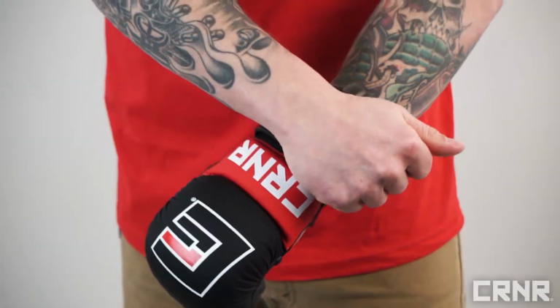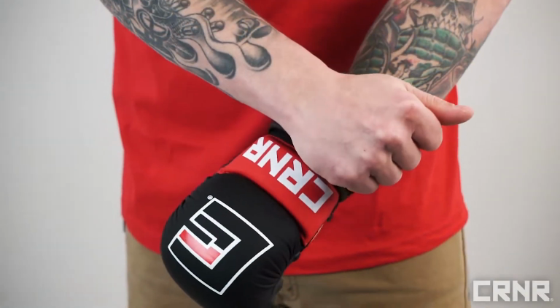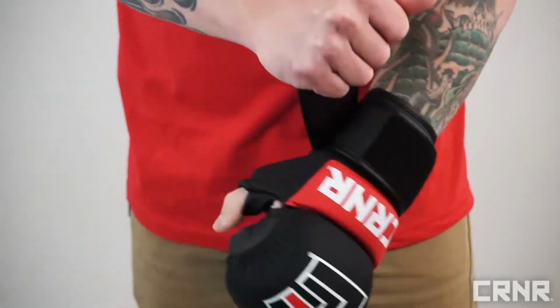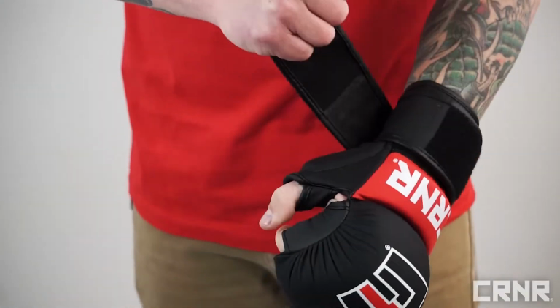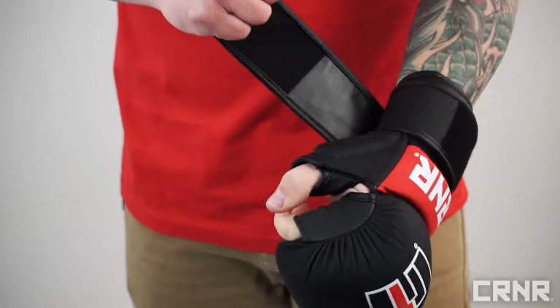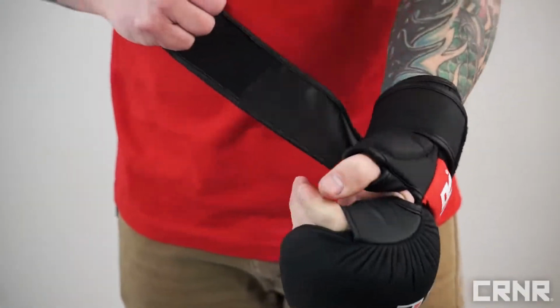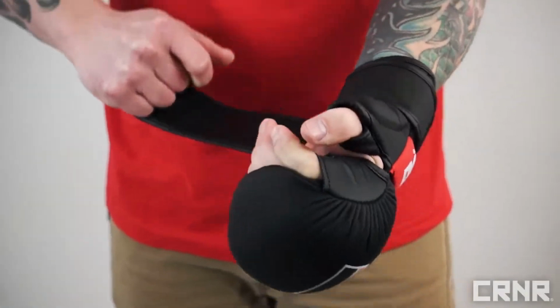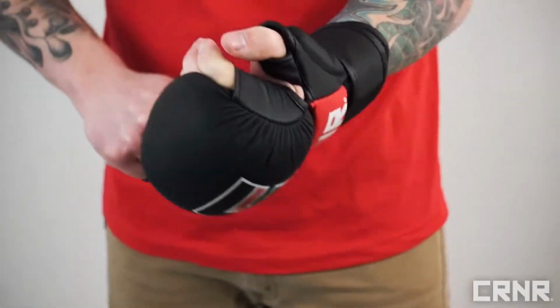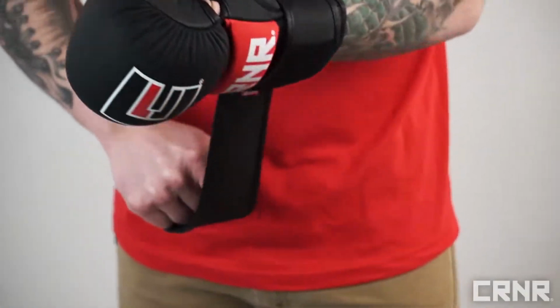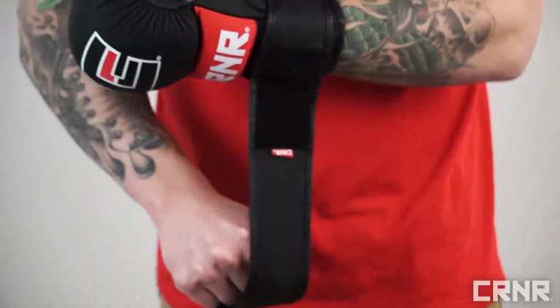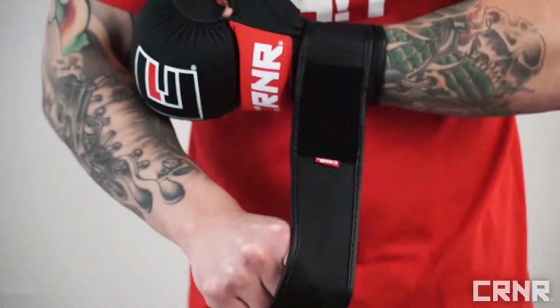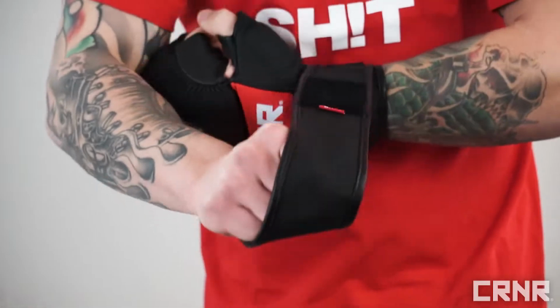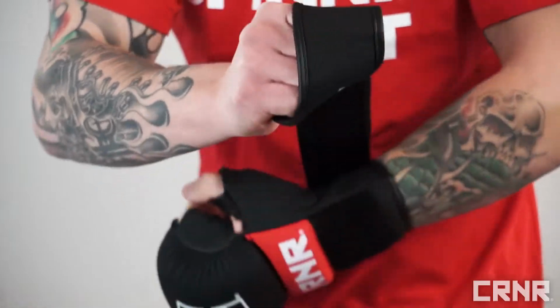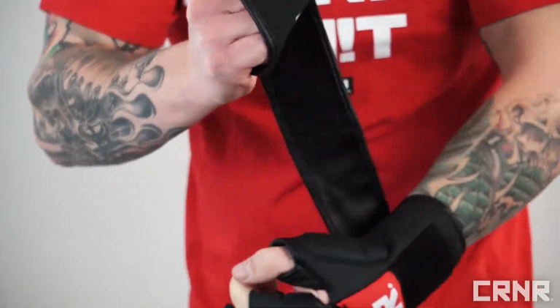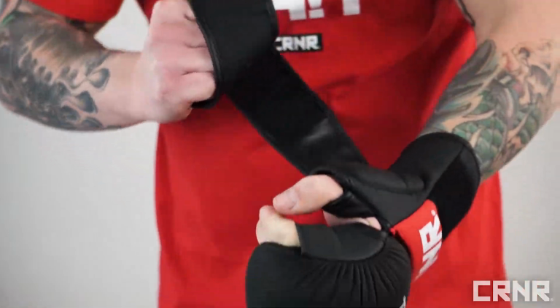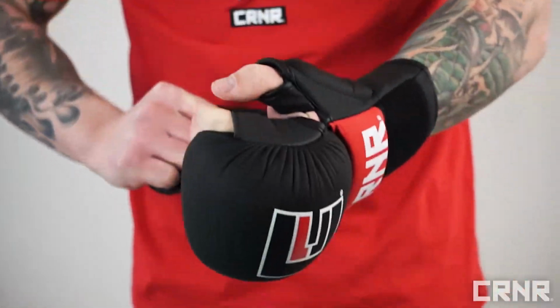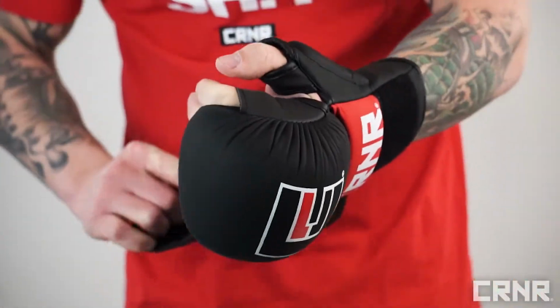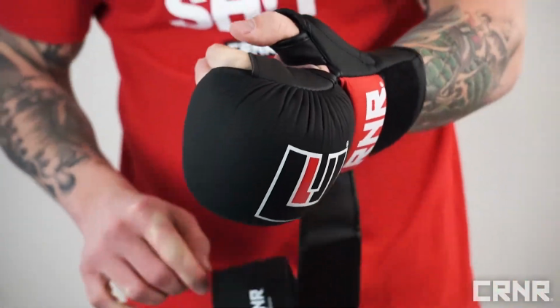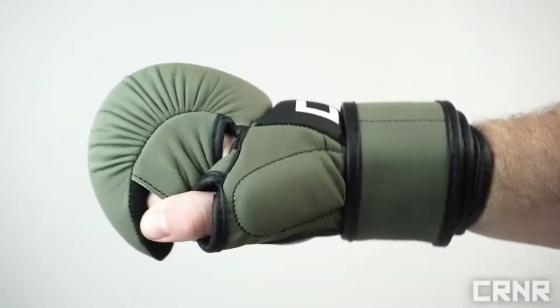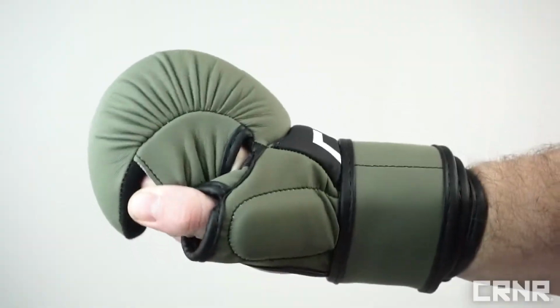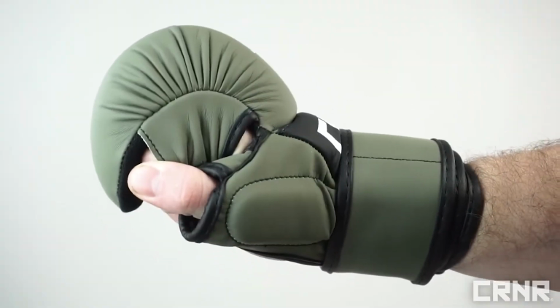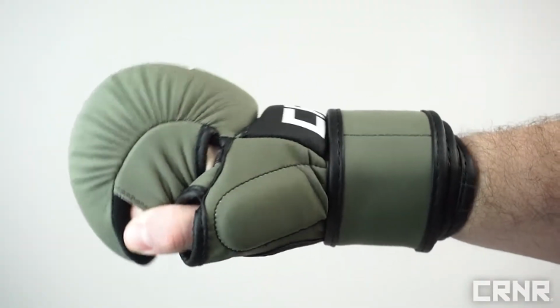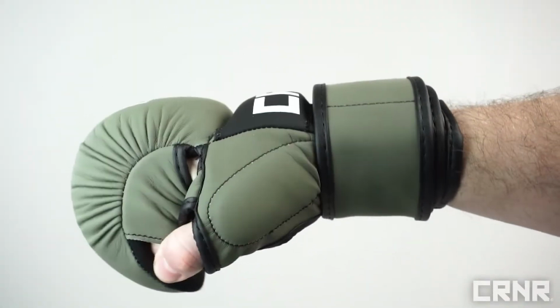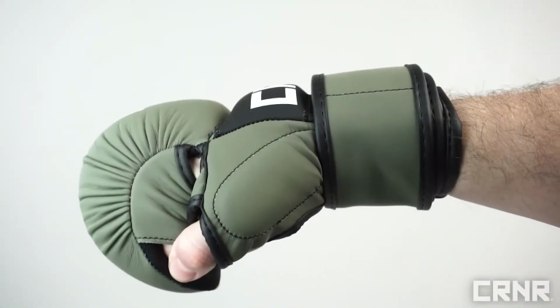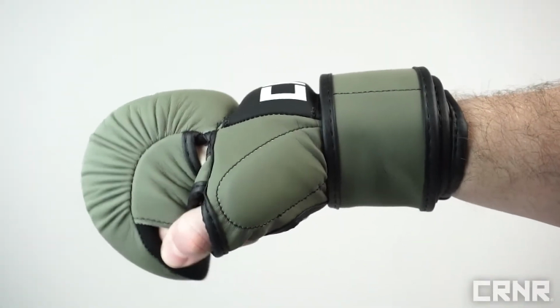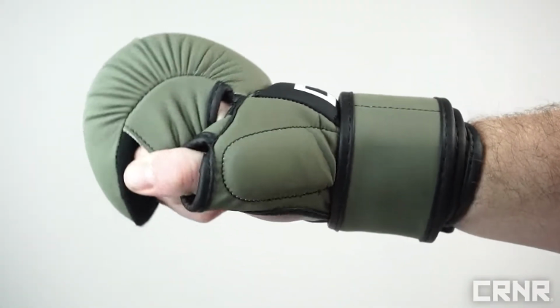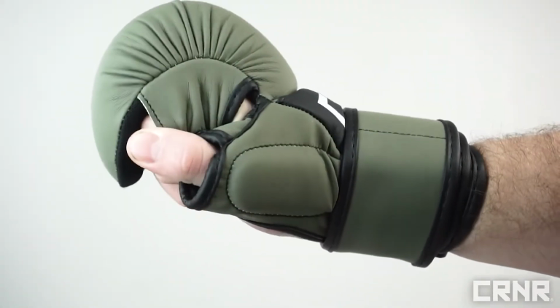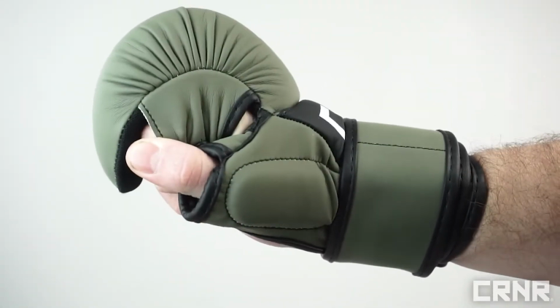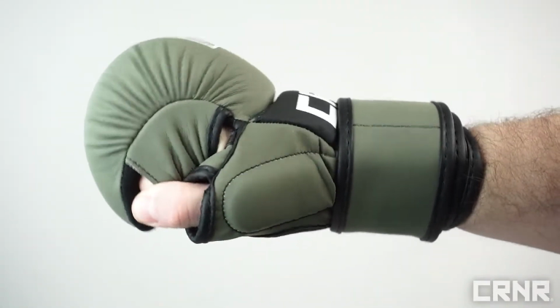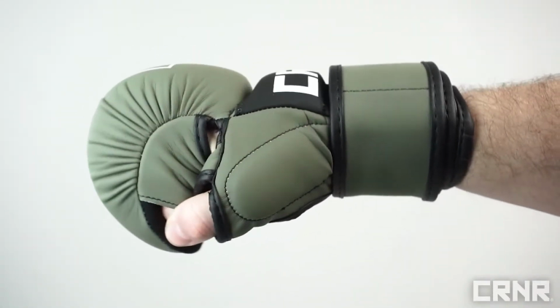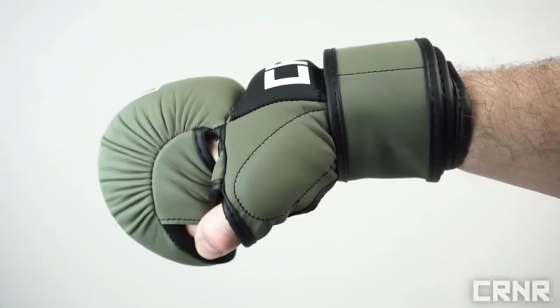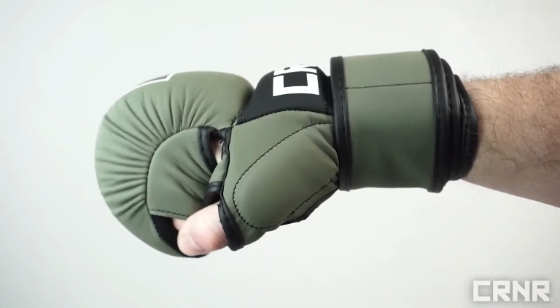The Loop Through Double Wrist Wrap System gives you superior support and just the right amount of movement, limiting injuries.